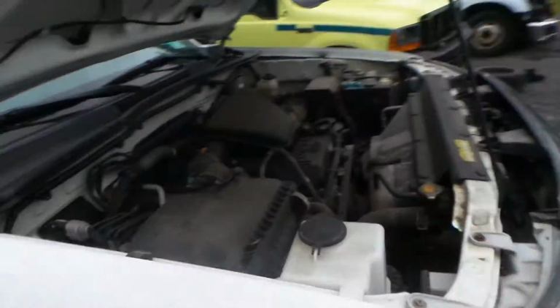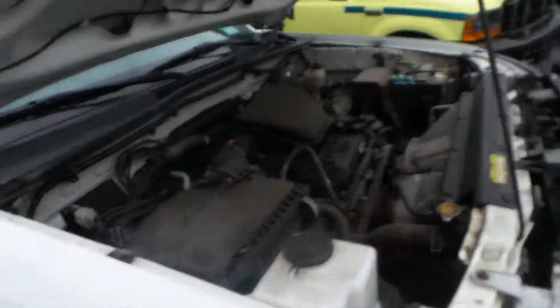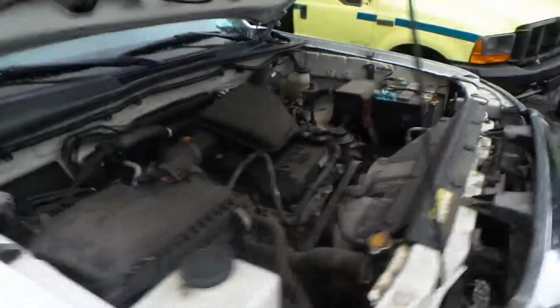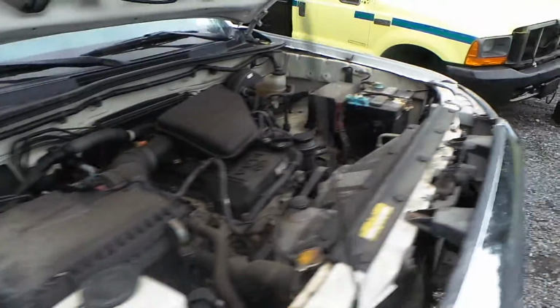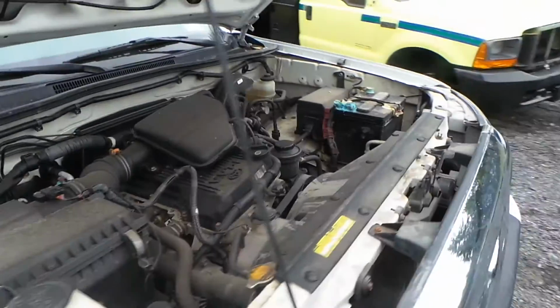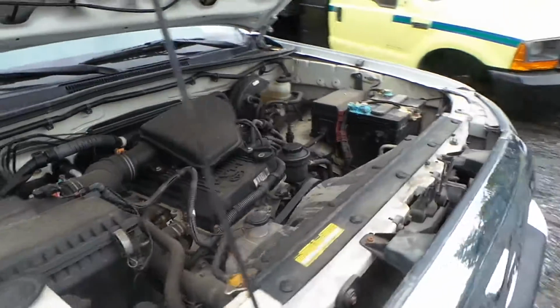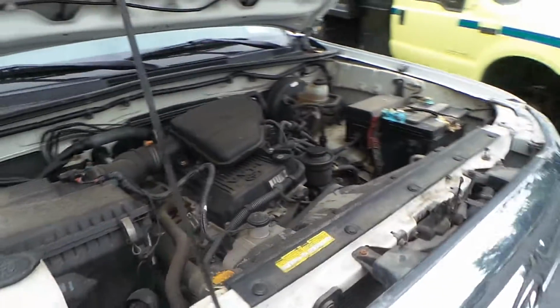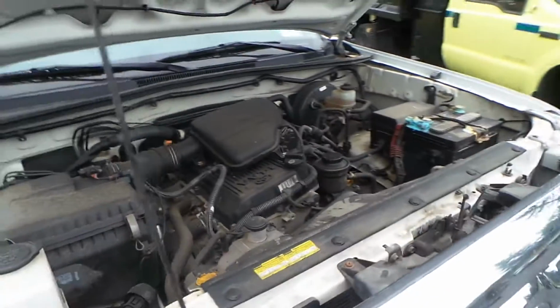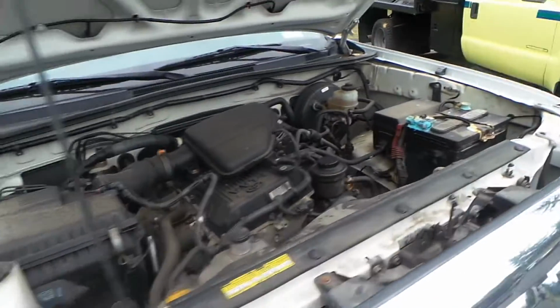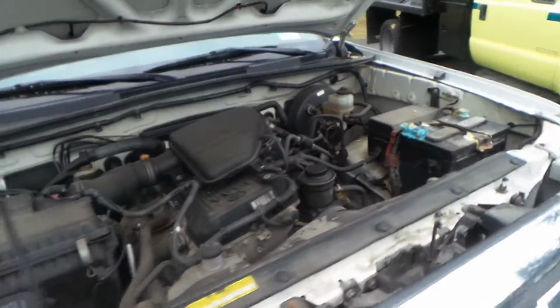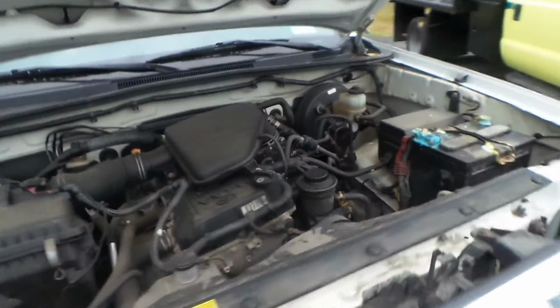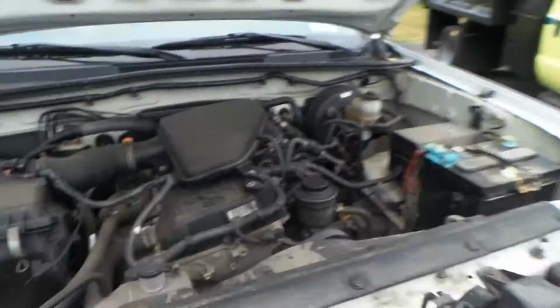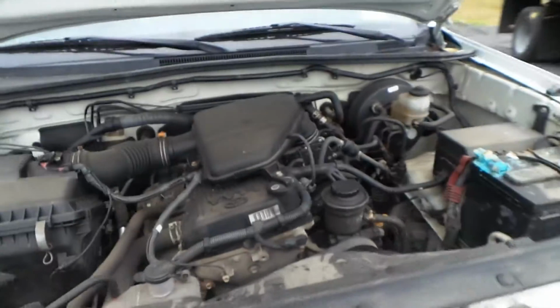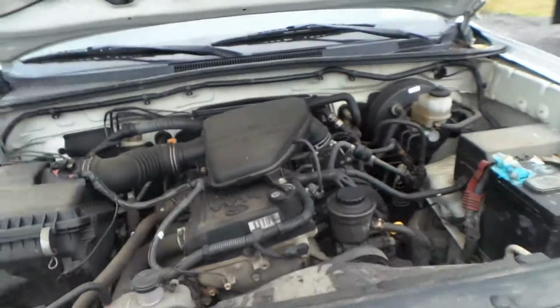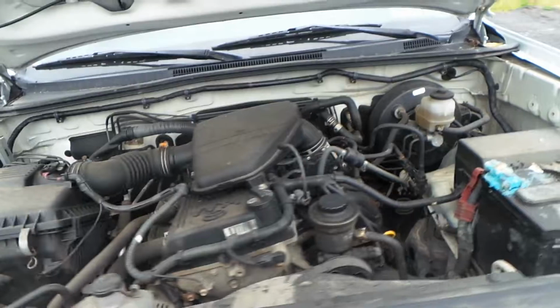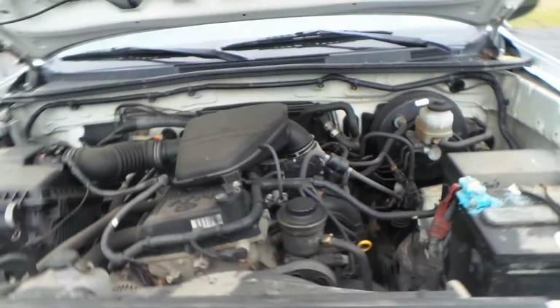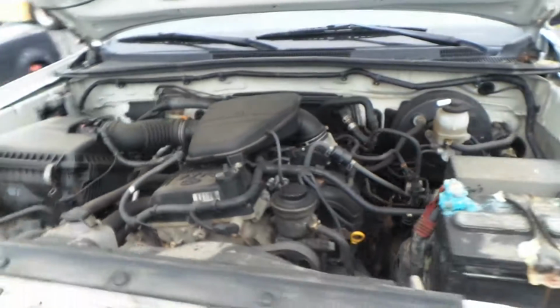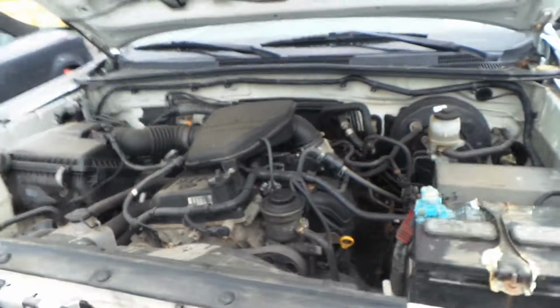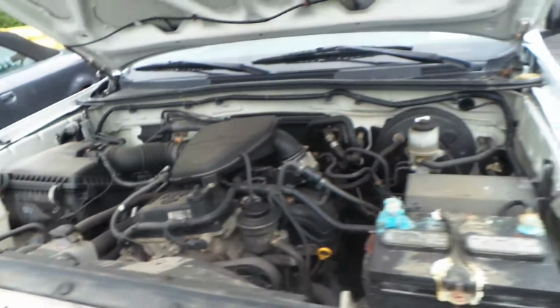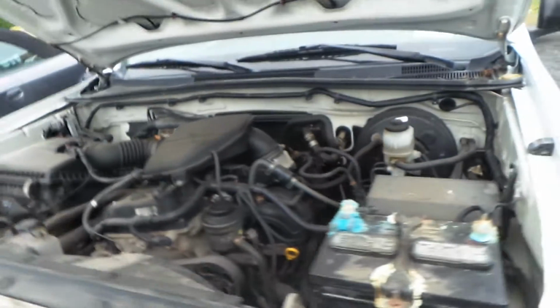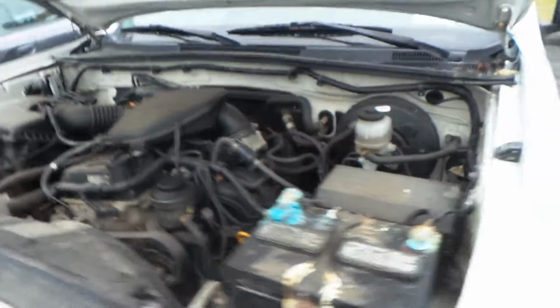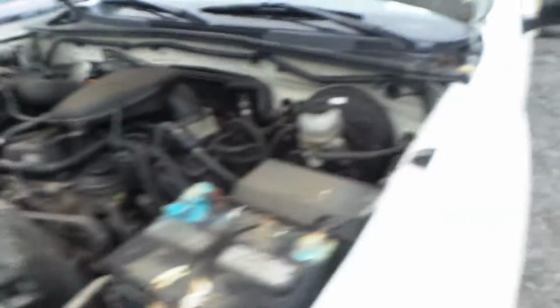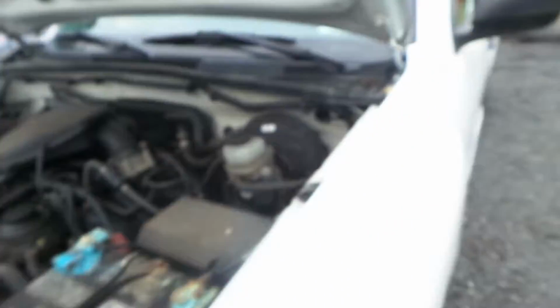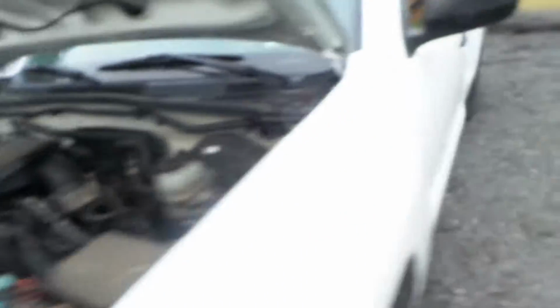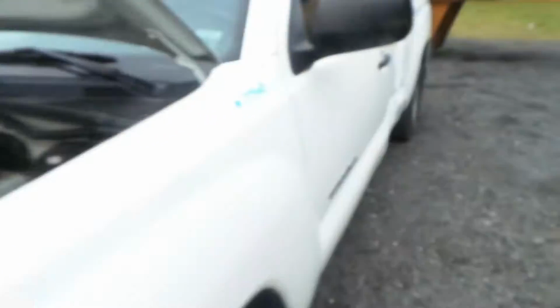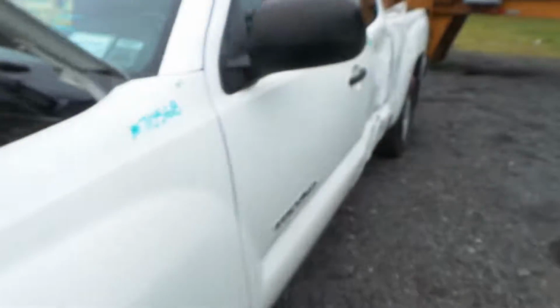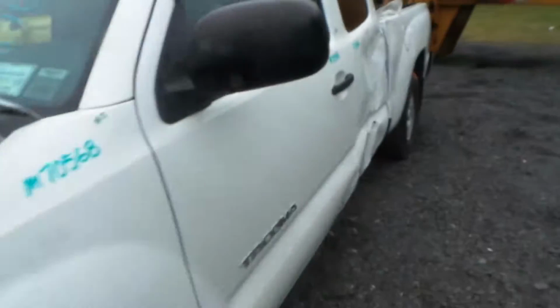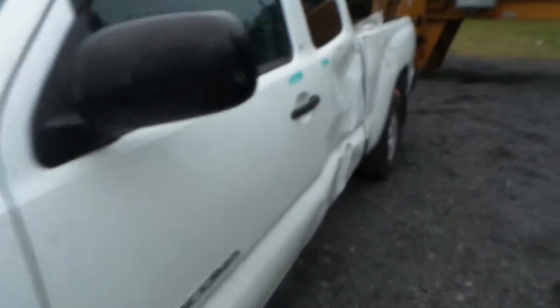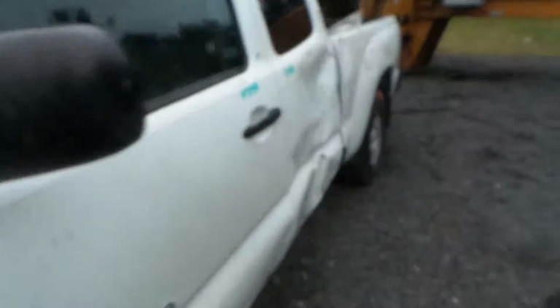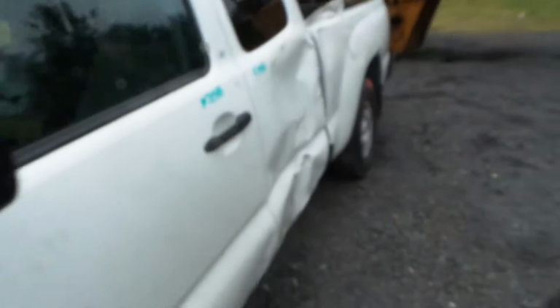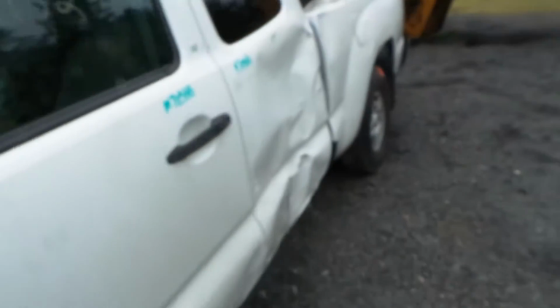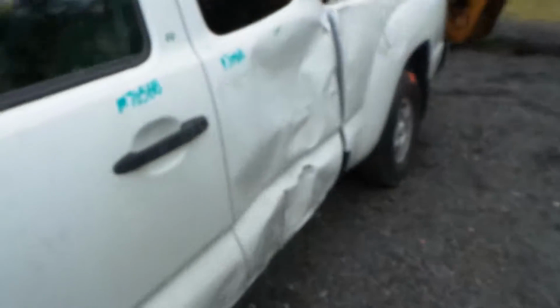Underneath the hood we have a 2.7-liter engine. This engine does run but is having electrical issues at this time.